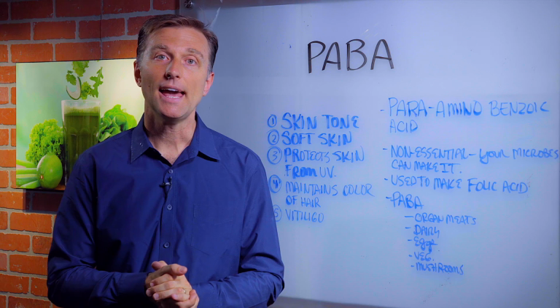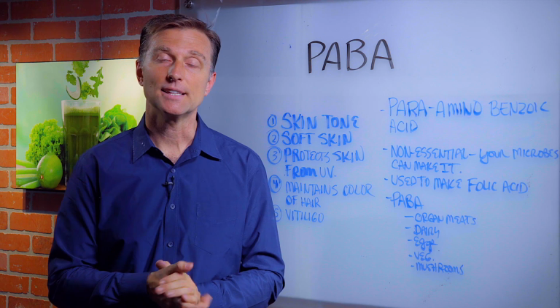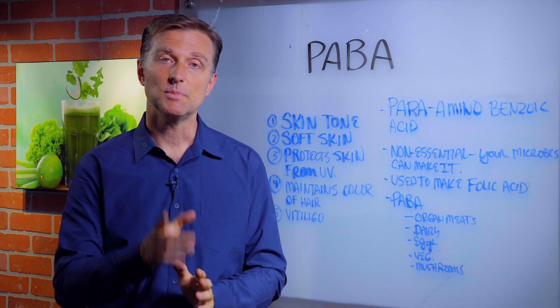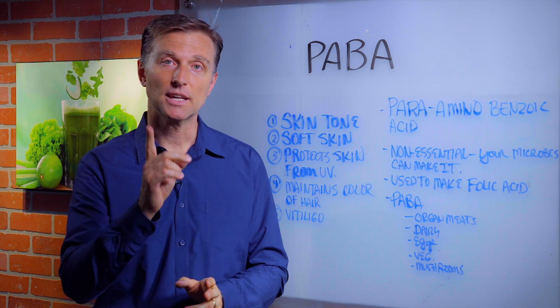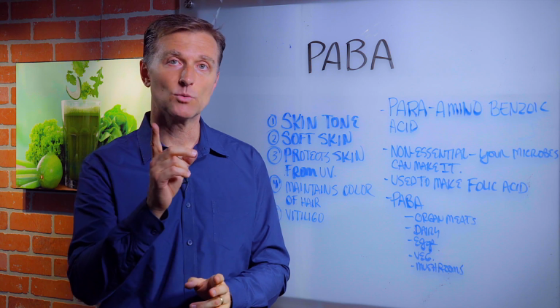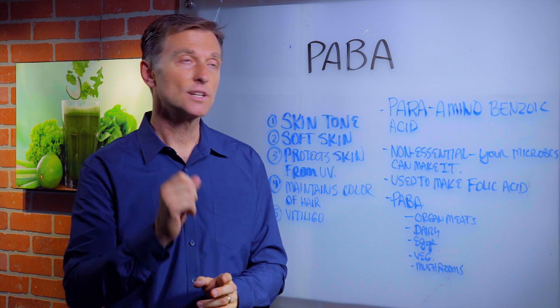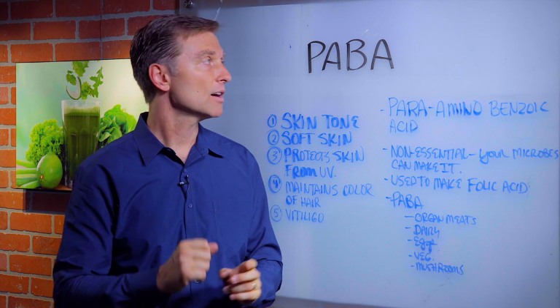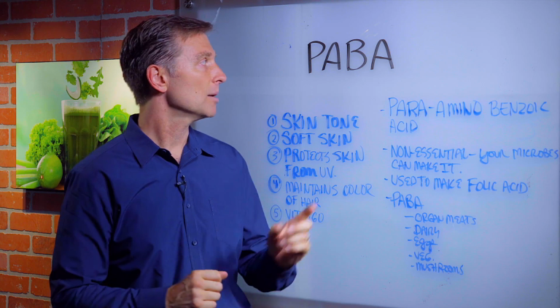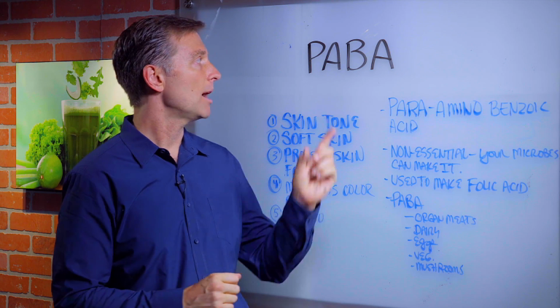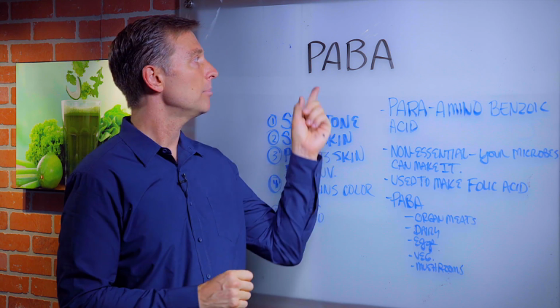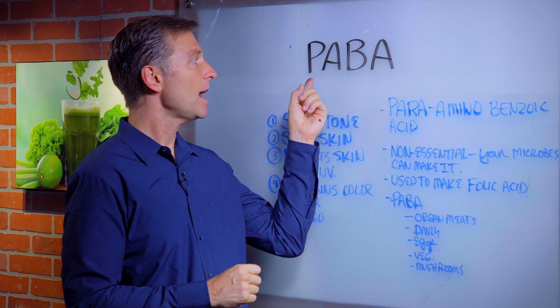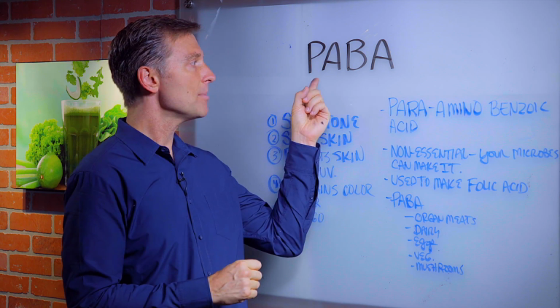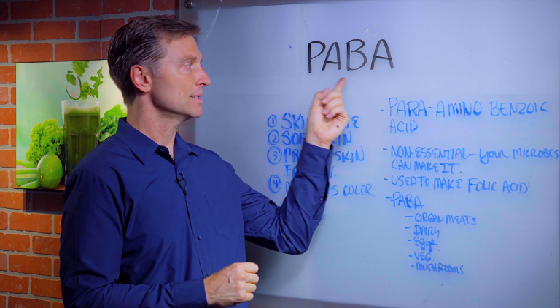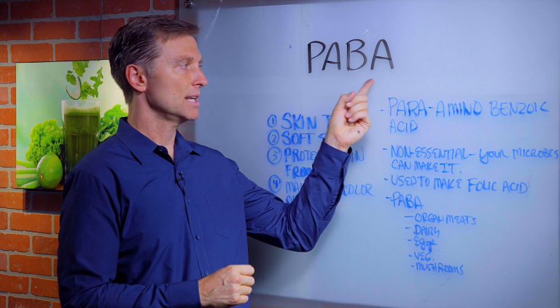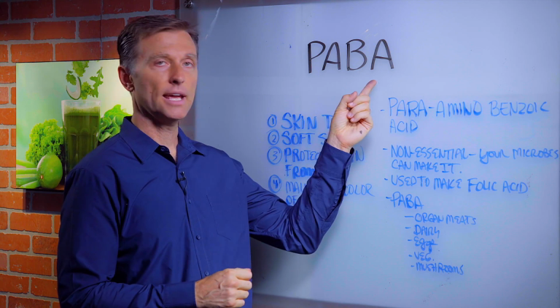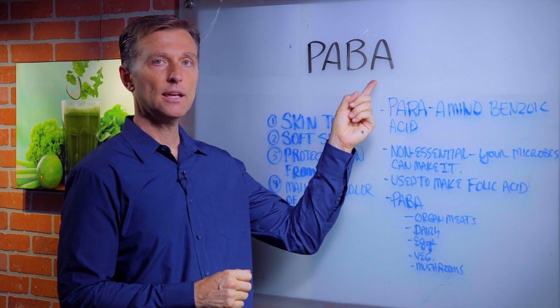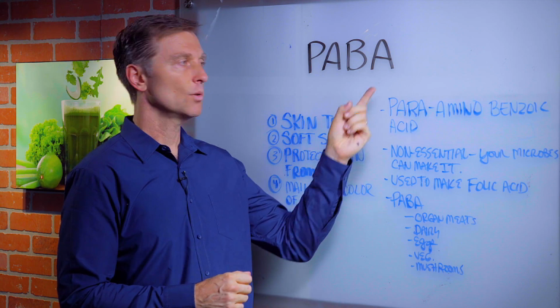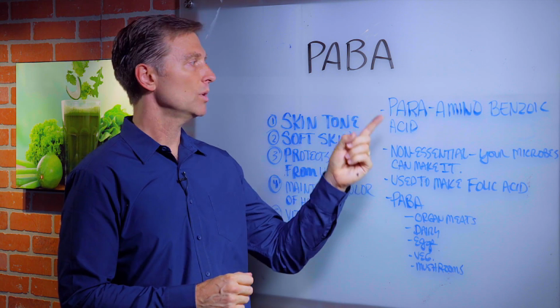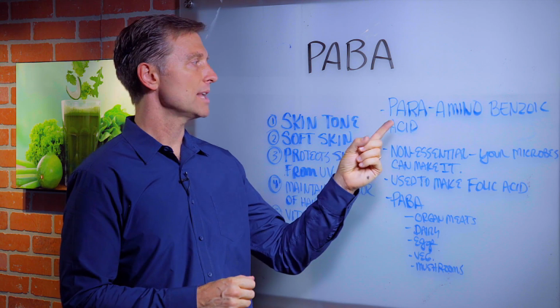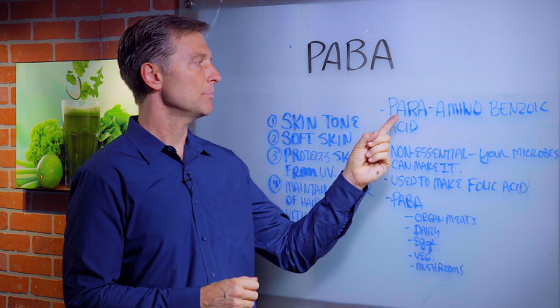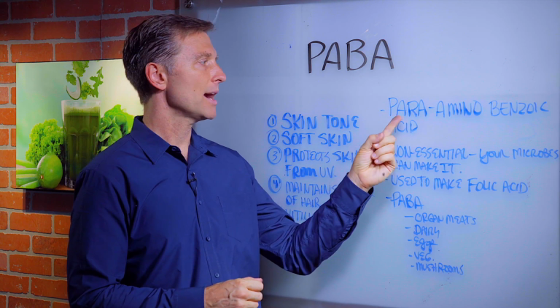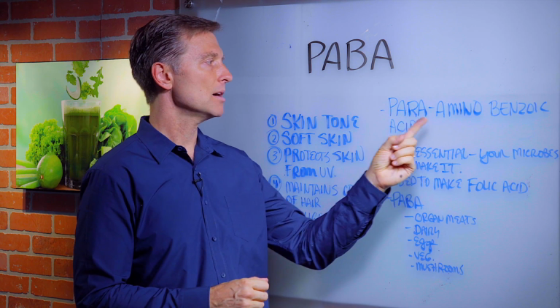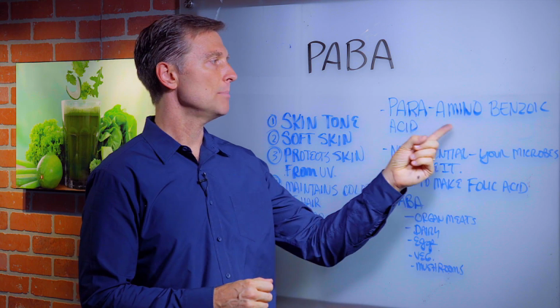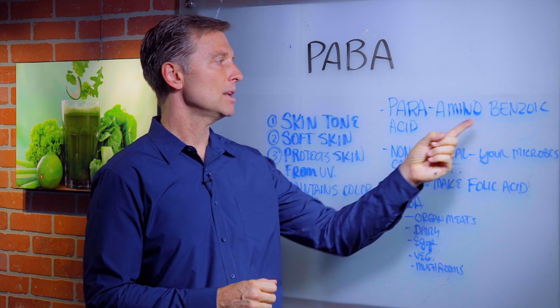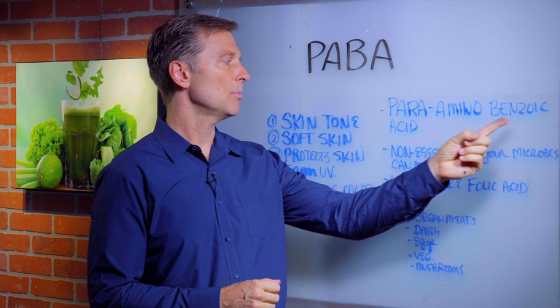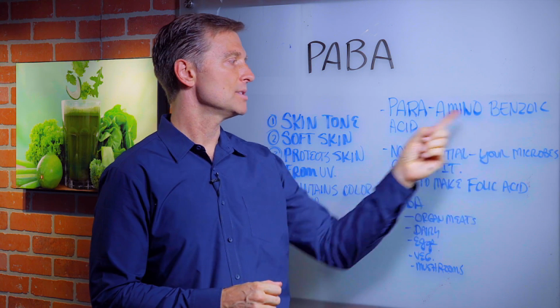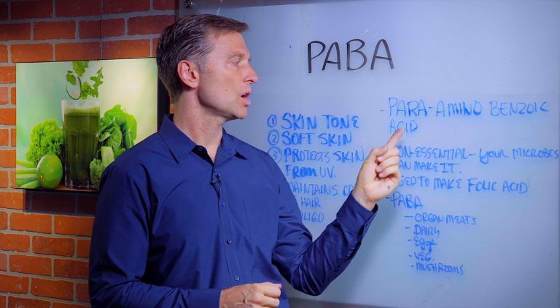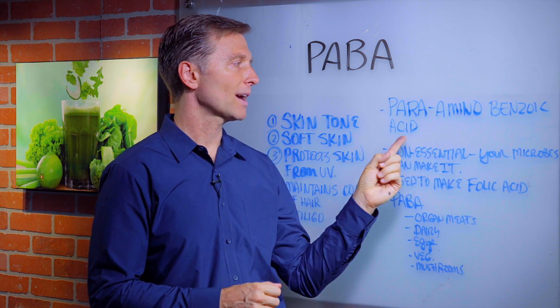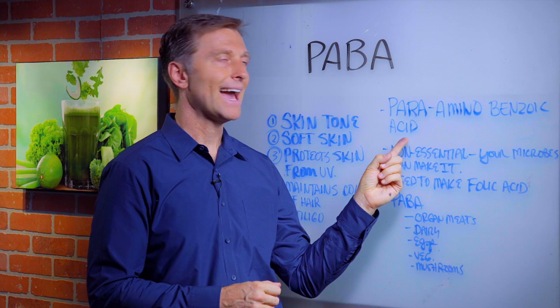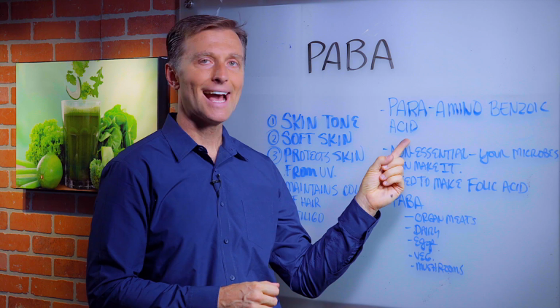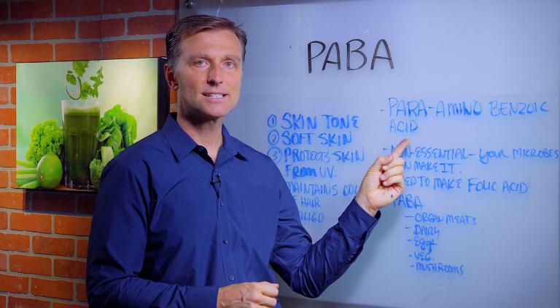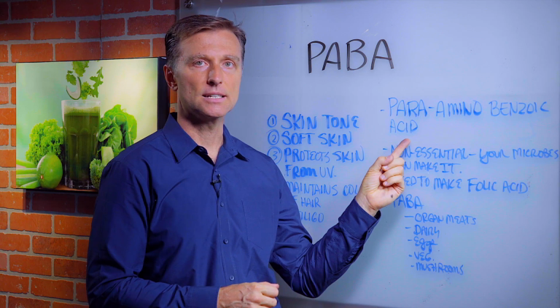Hey, it's me again. We're going to talk about PABA today. What is that? Para-aminobenzoic acid.